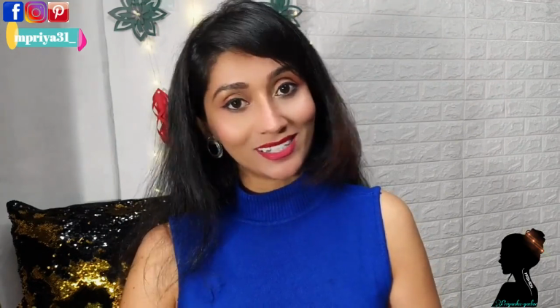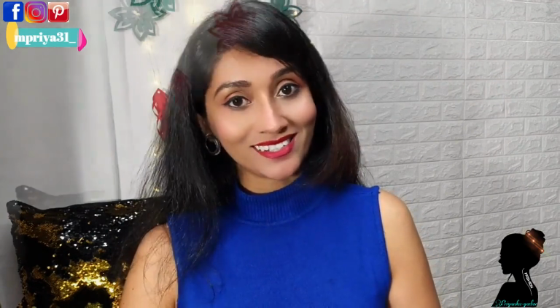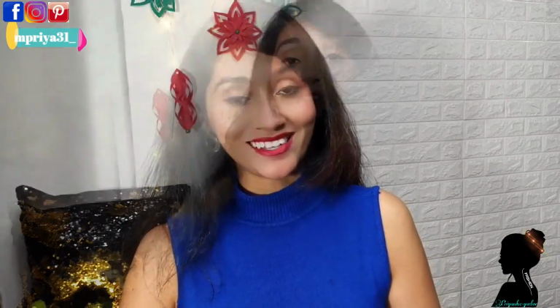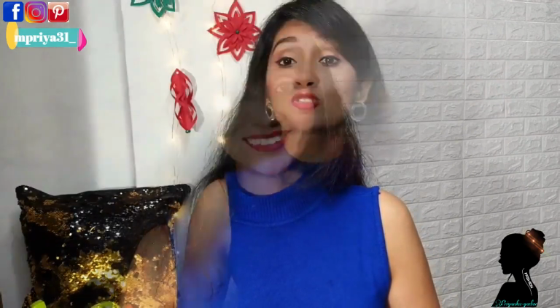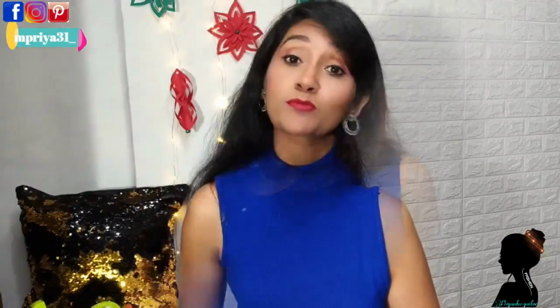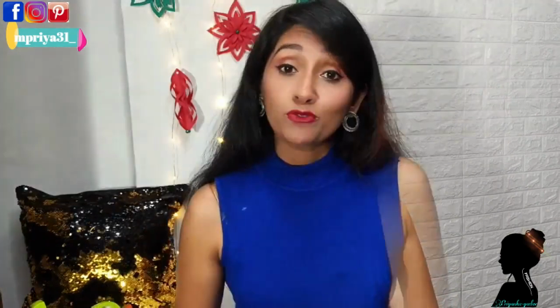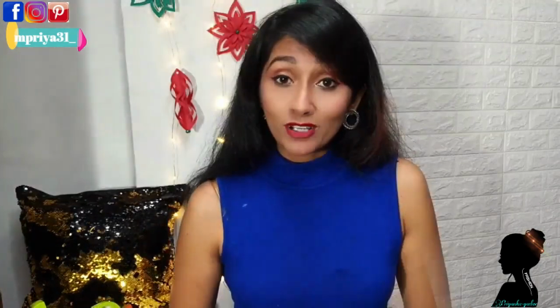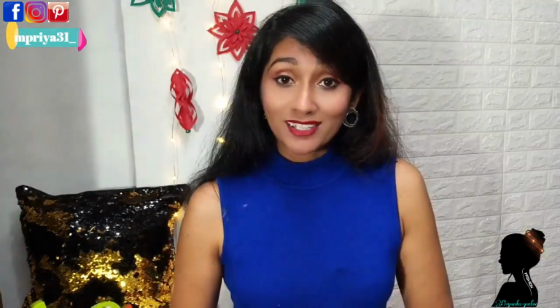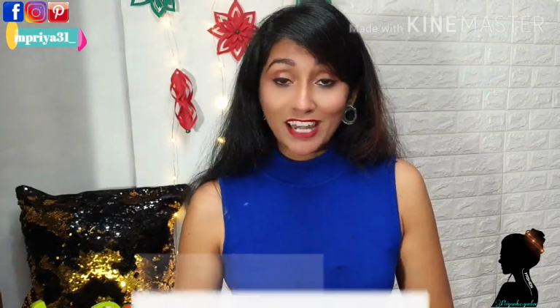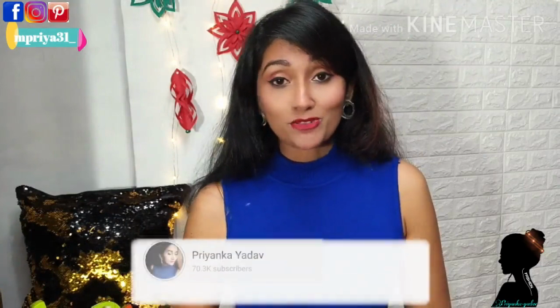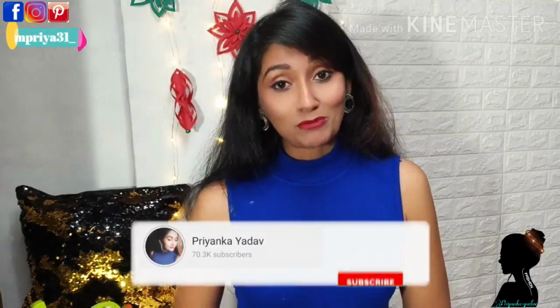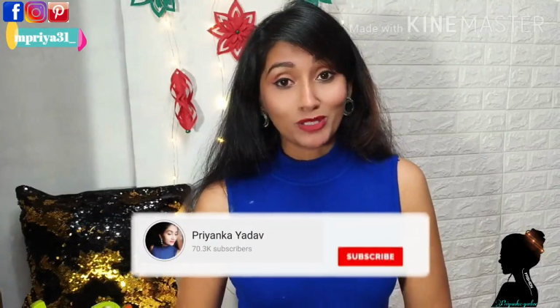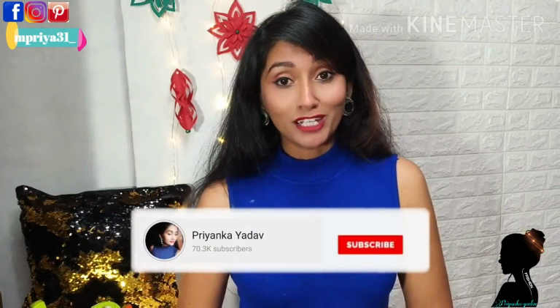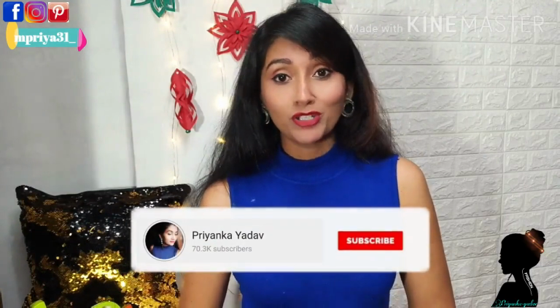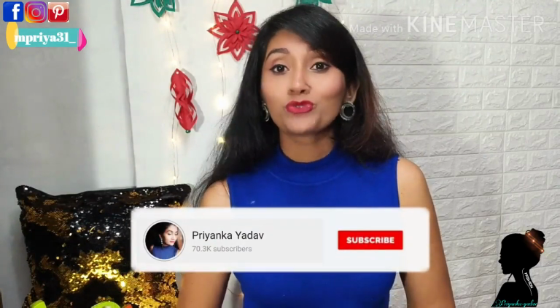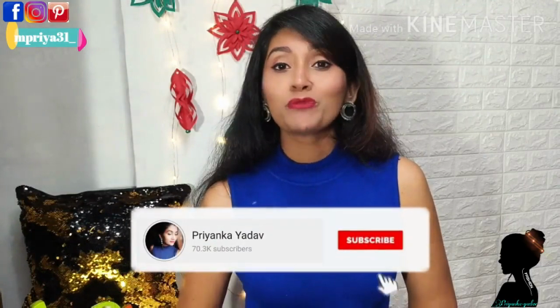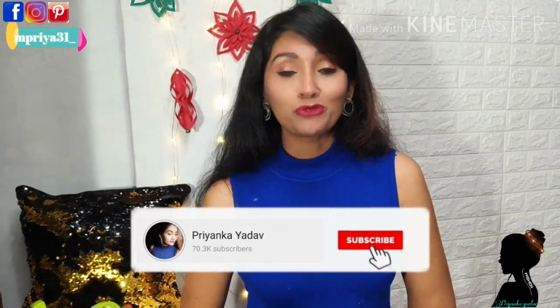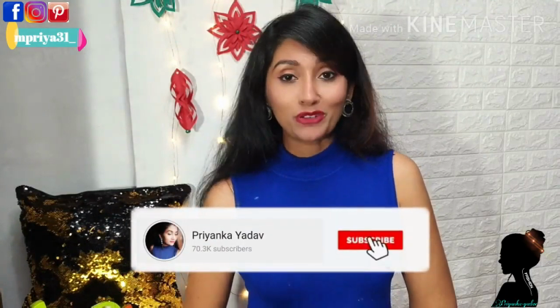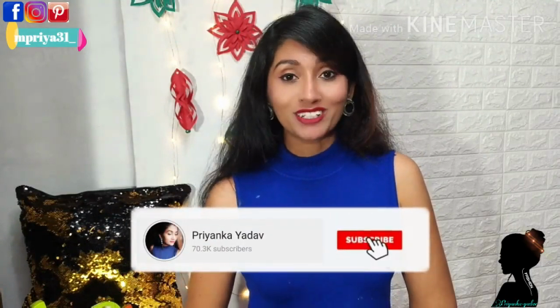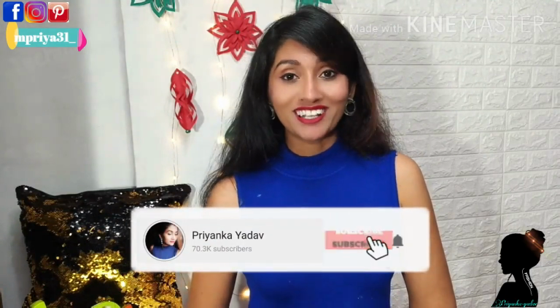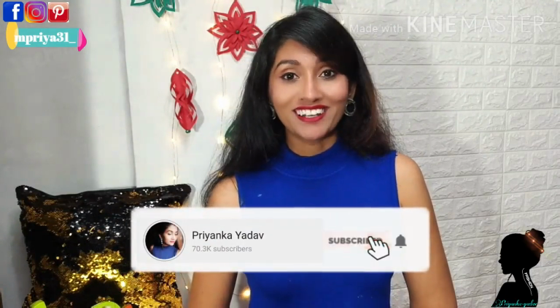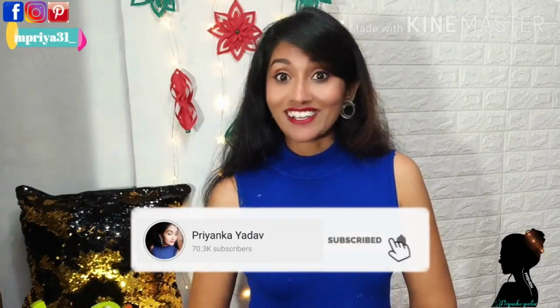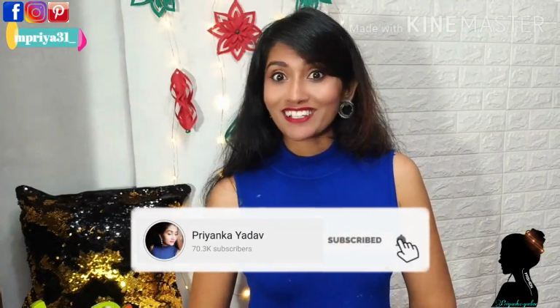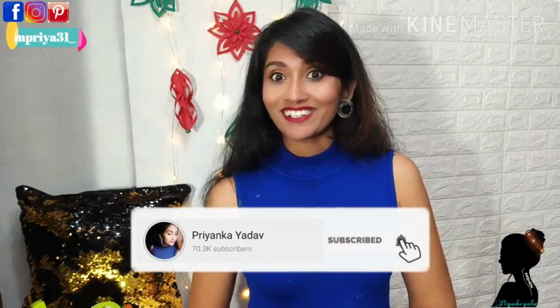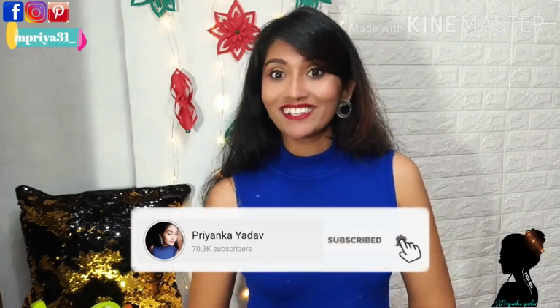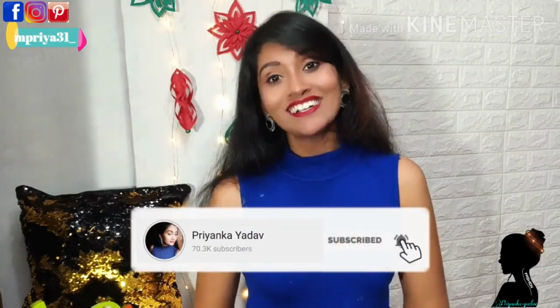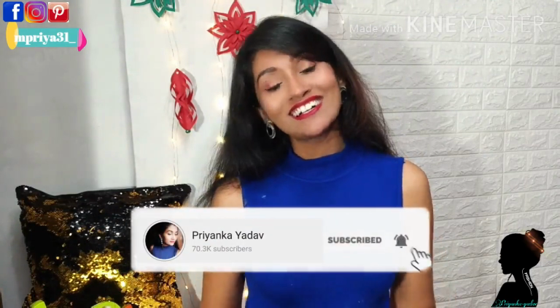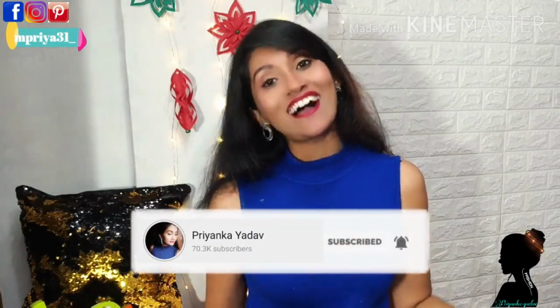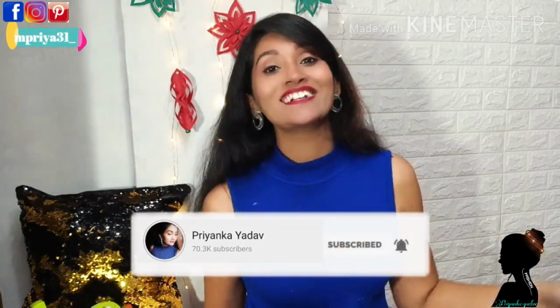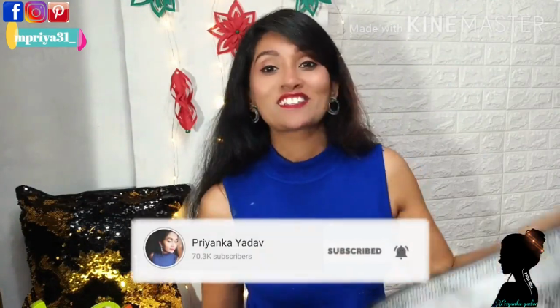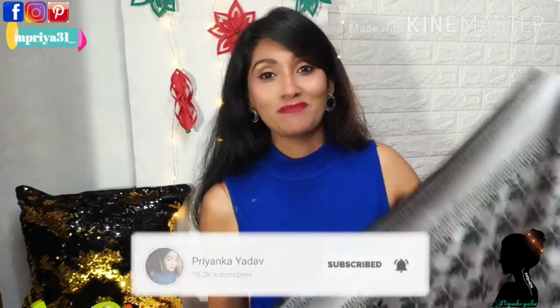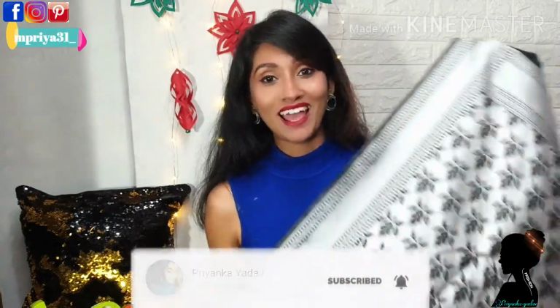The first silk saree I am going to show you is my favourite colour. Guess me — yeah, it's black!